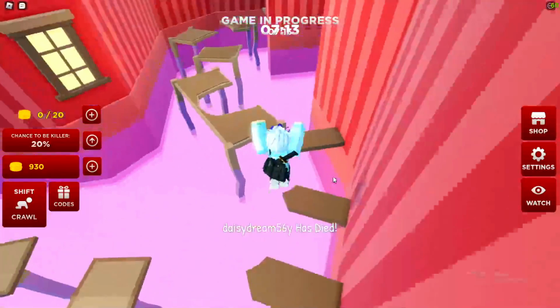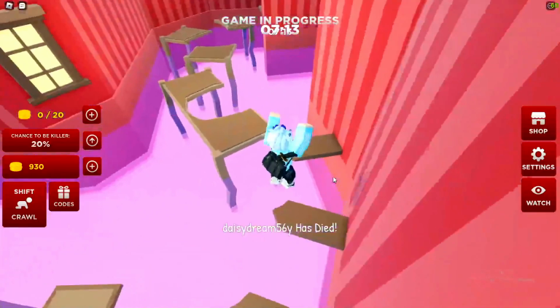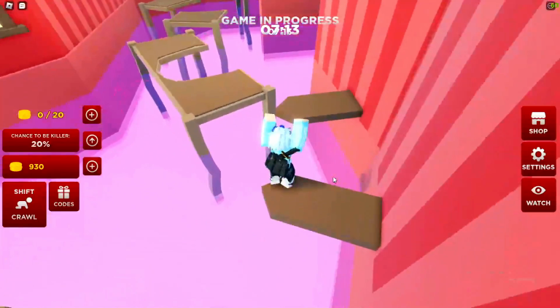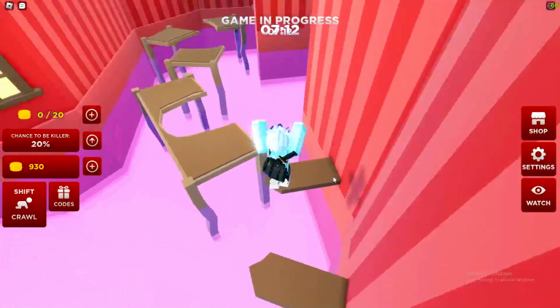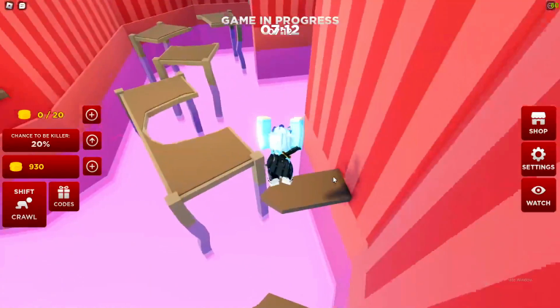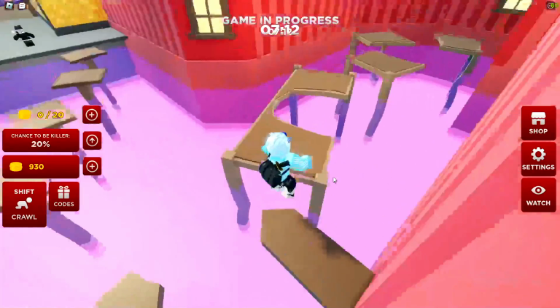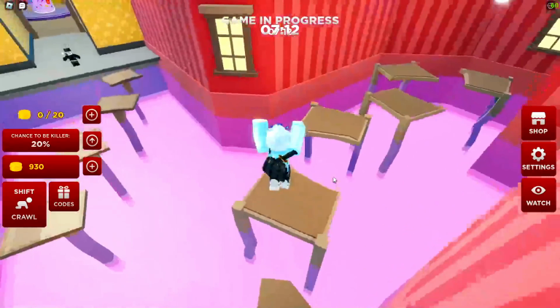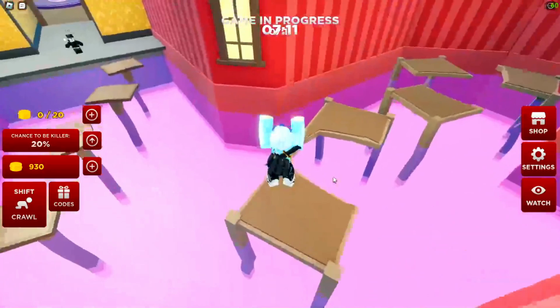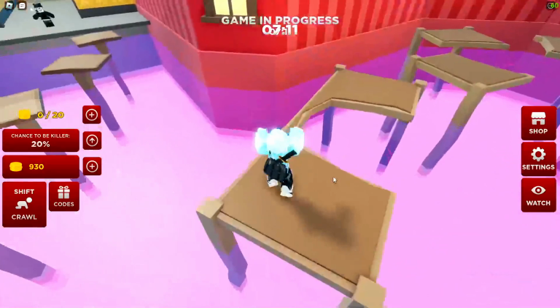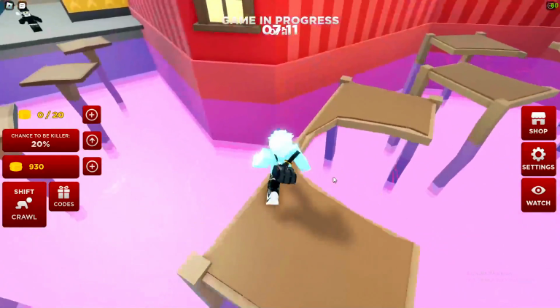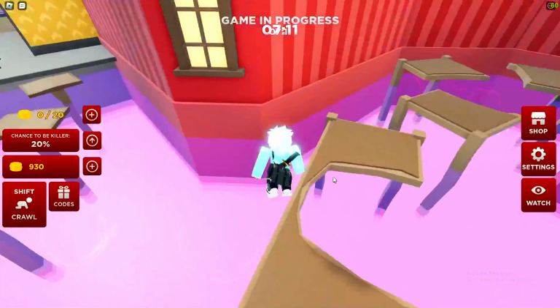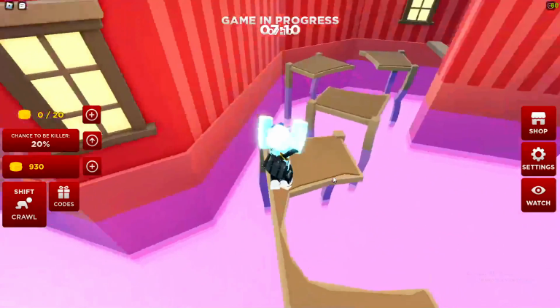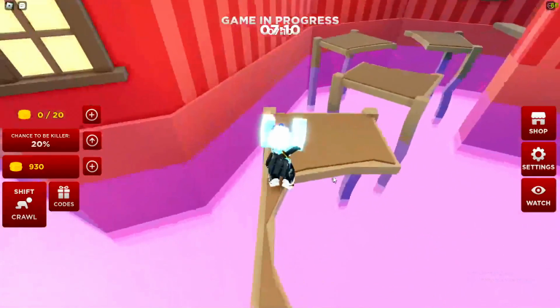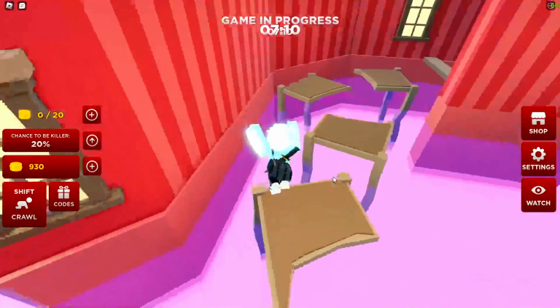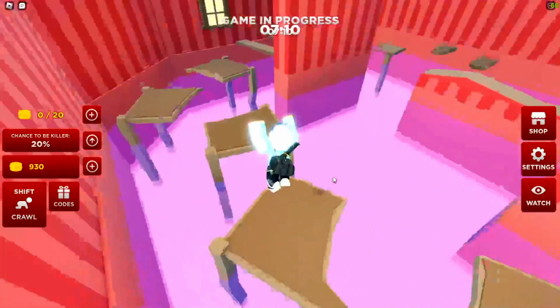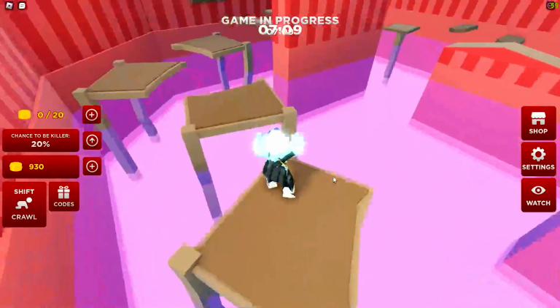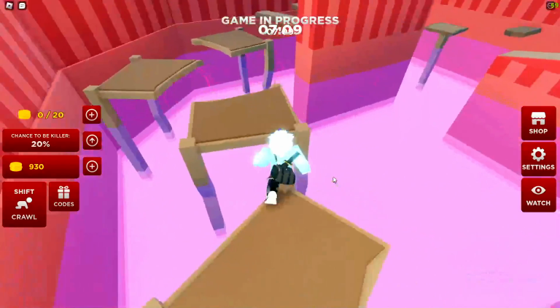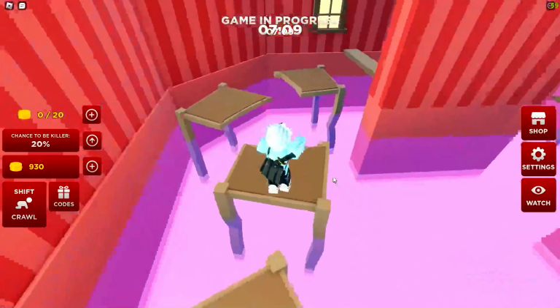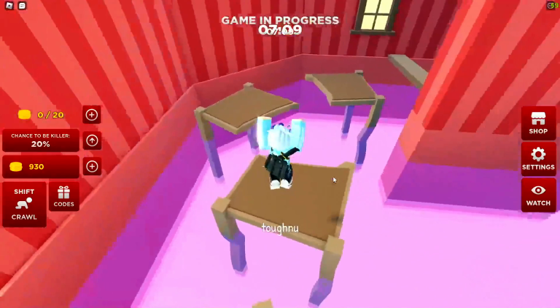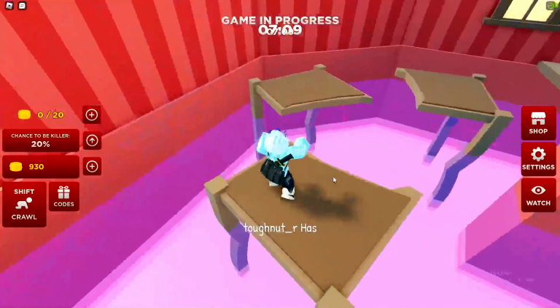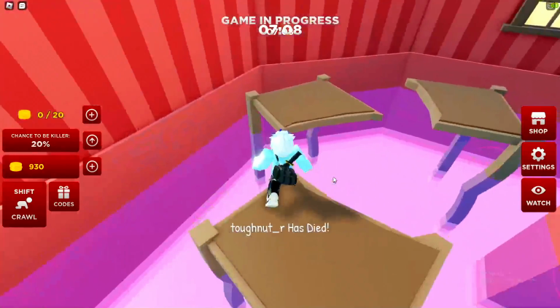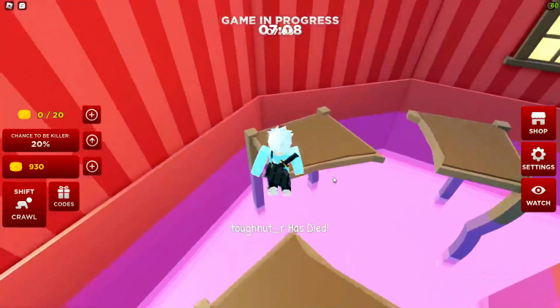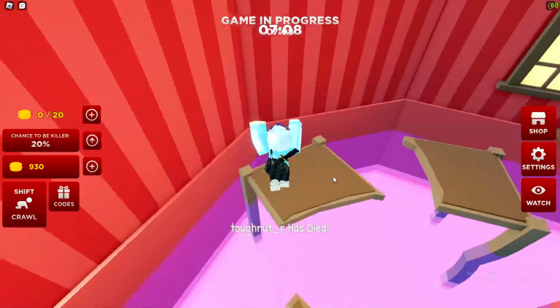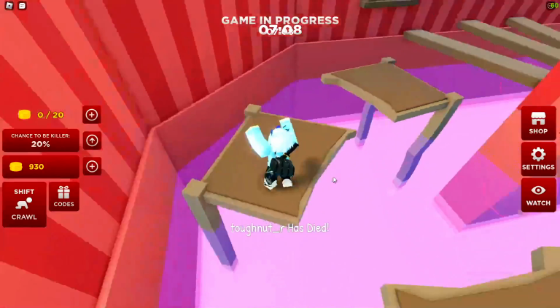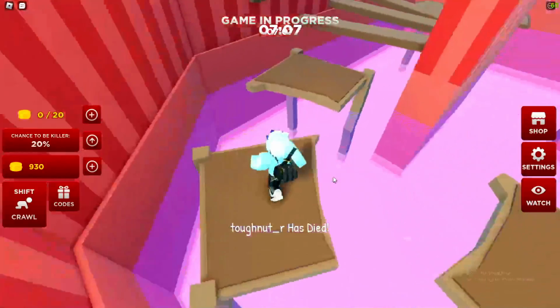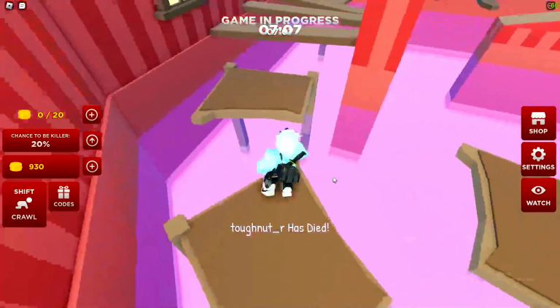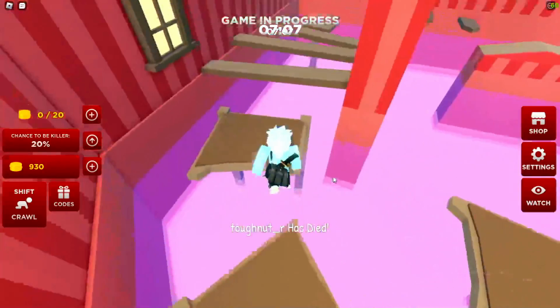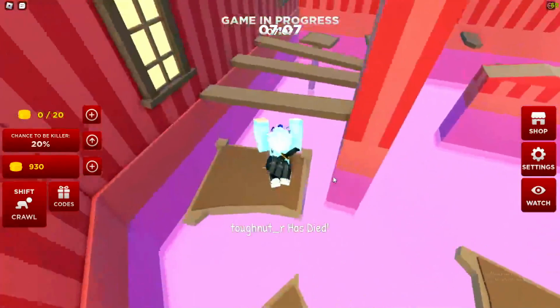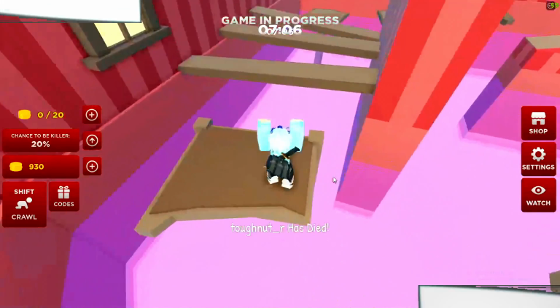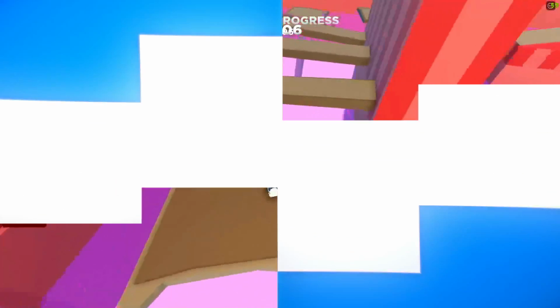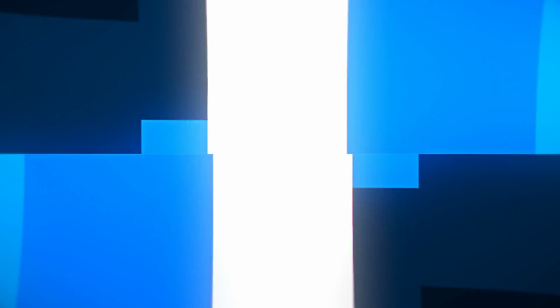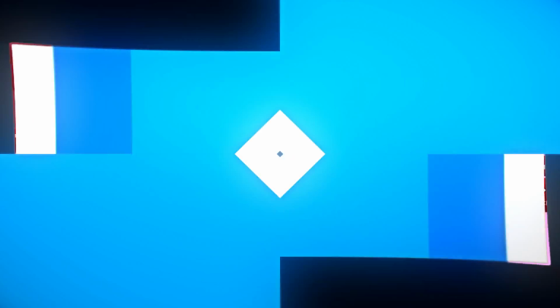Anyway, let's redeem all of the Grimace Shake codes. We've got quite a lot of codes to redeem, so let's get stuck right in by redeeming all of them.